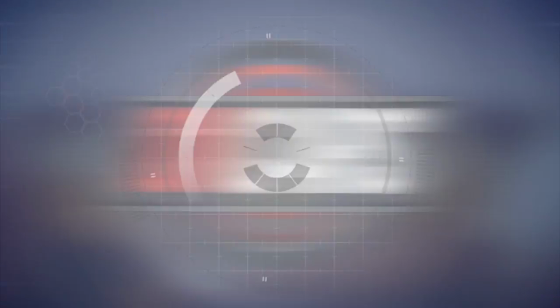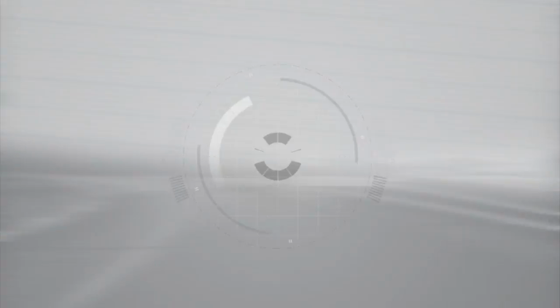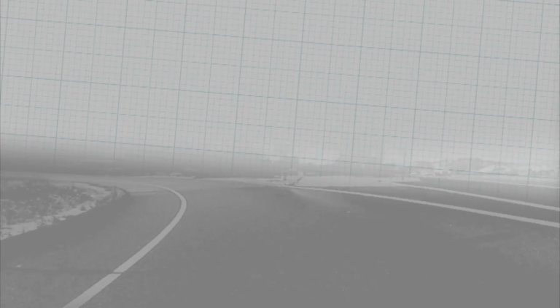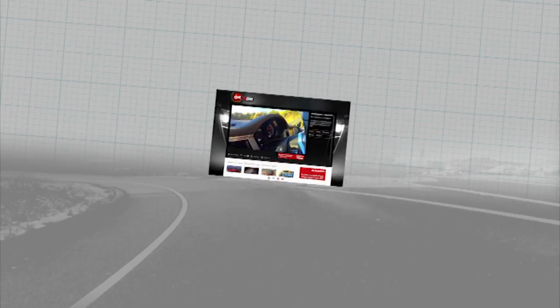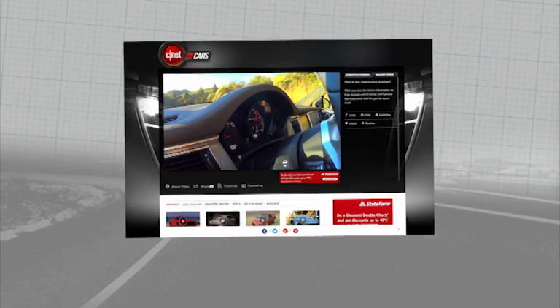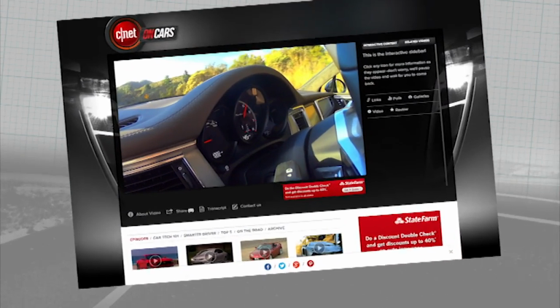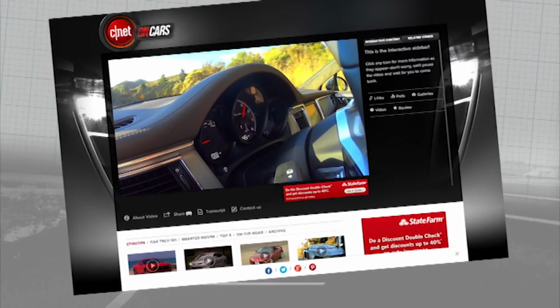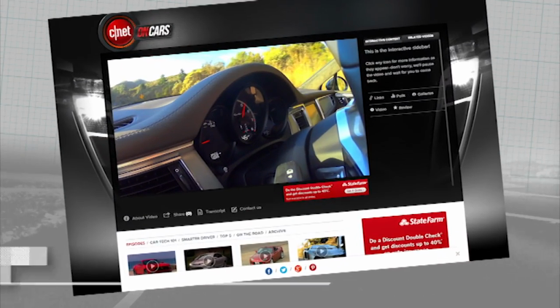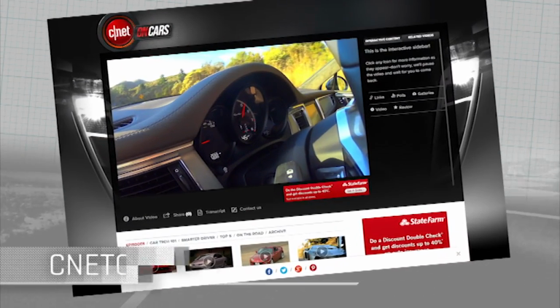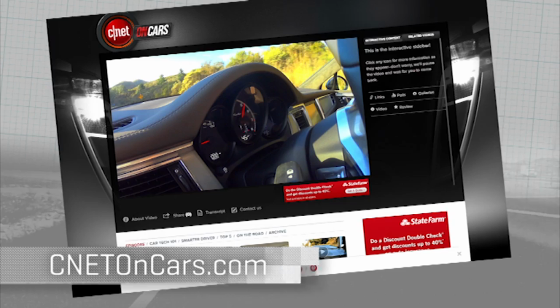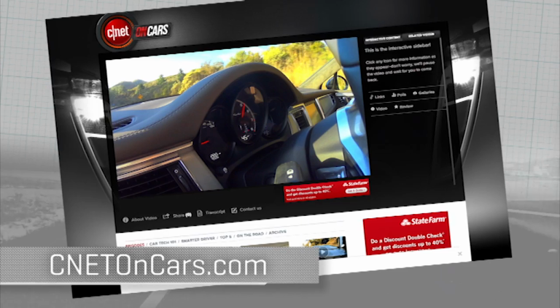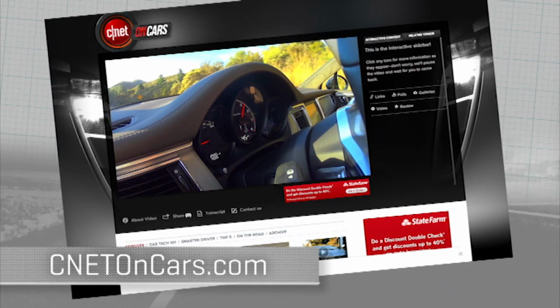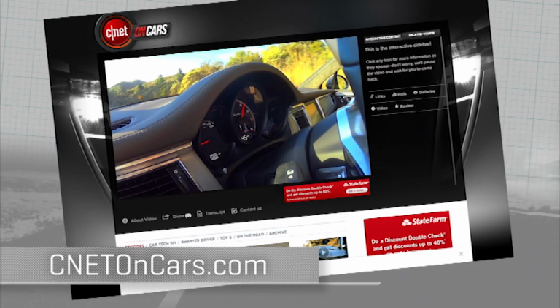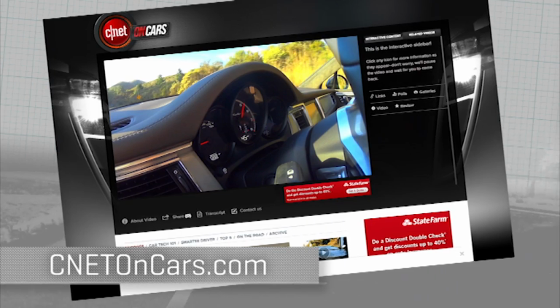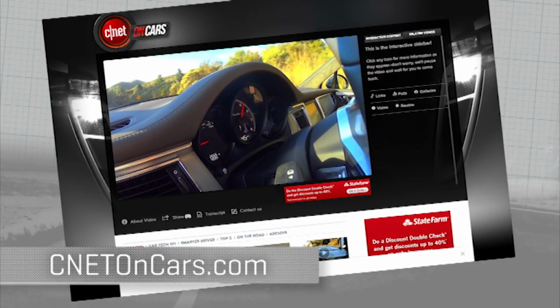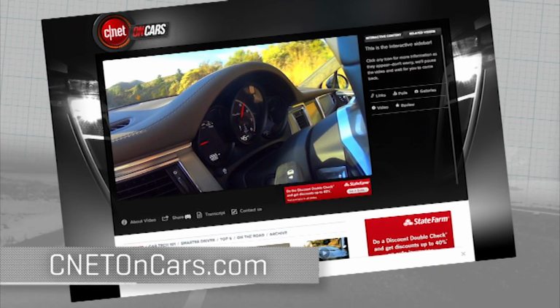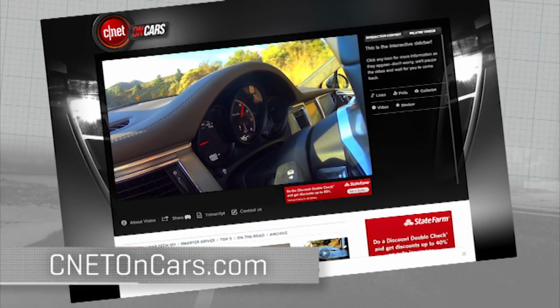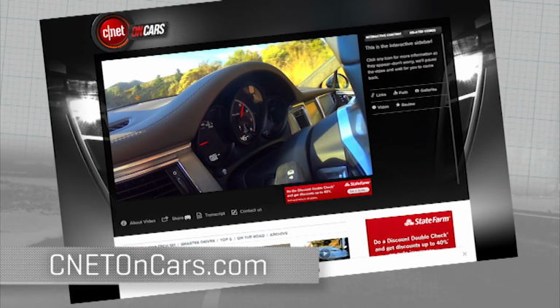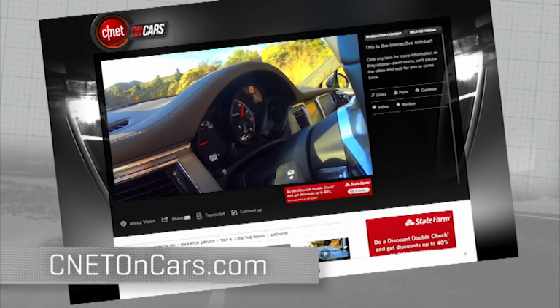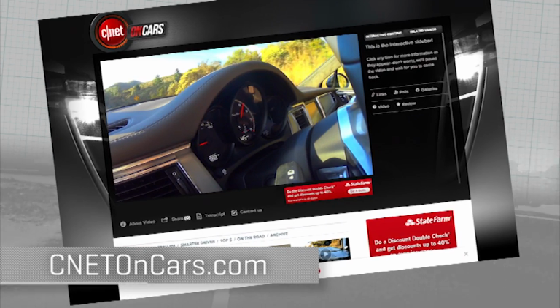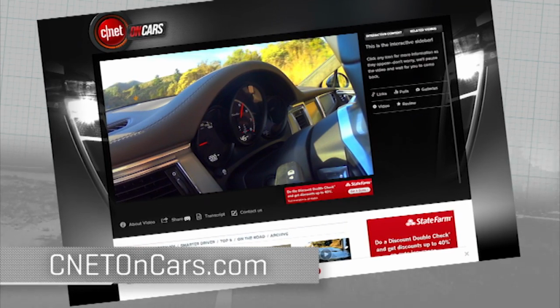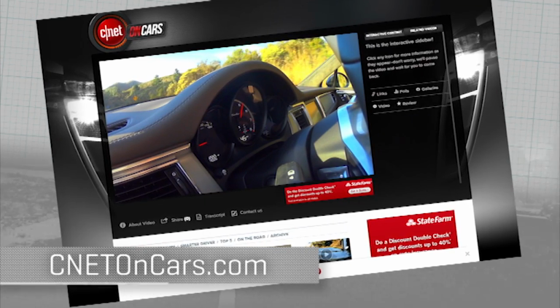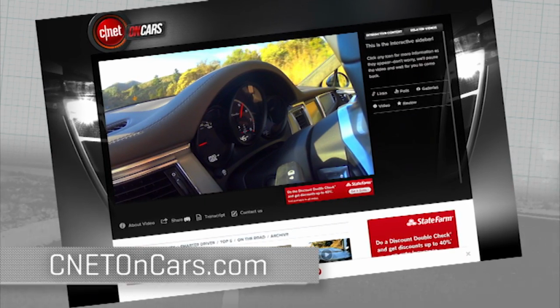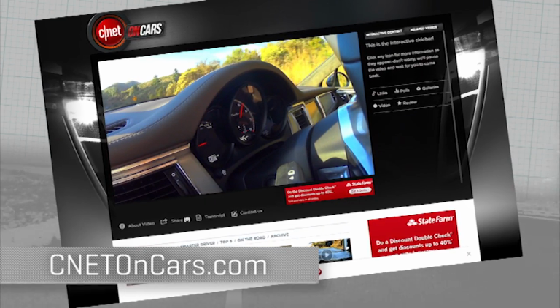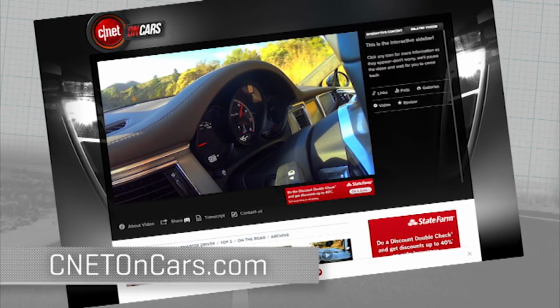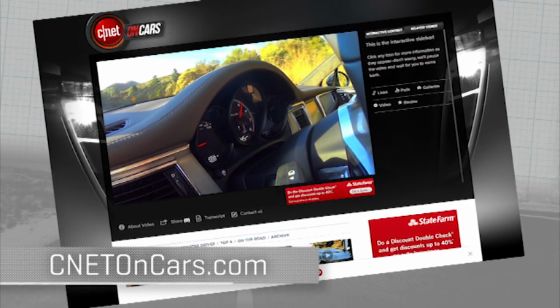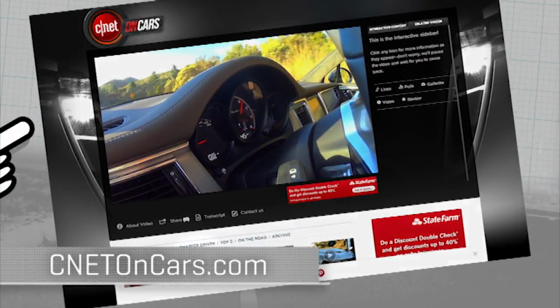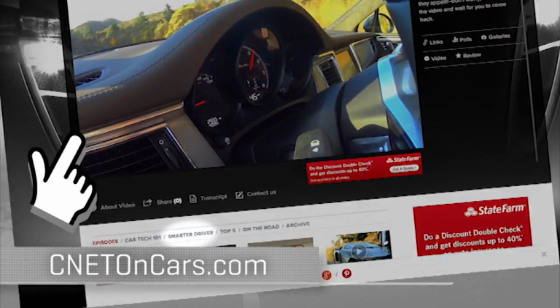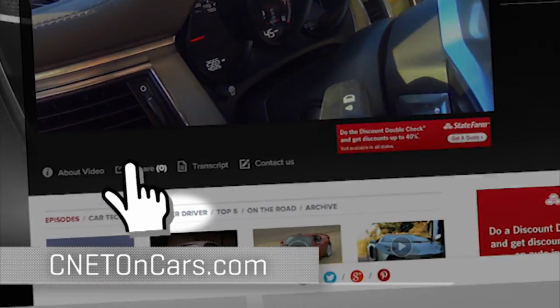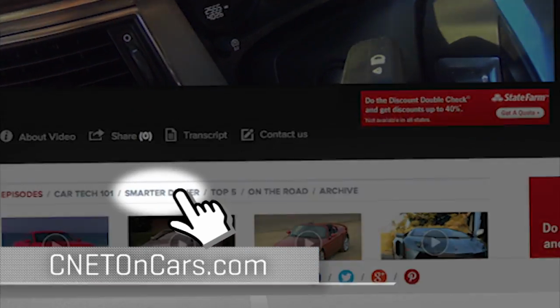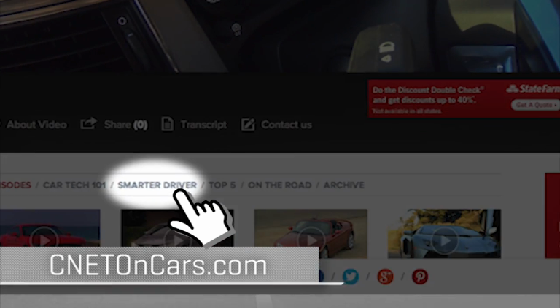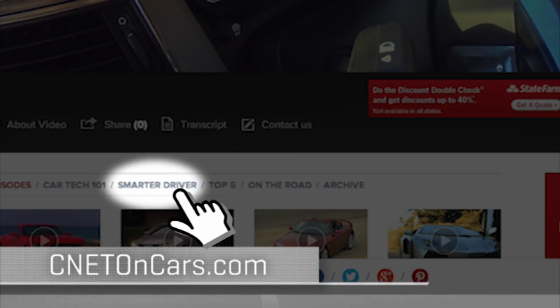More realities of modern driving revealed now at cnetoncars.com. Click on Smarter Driver.